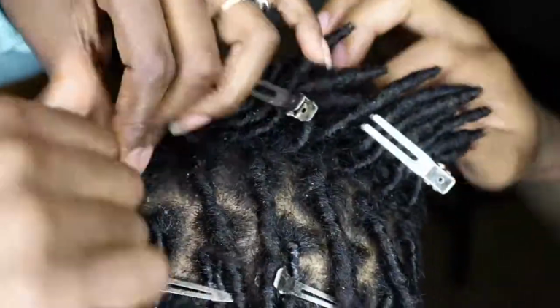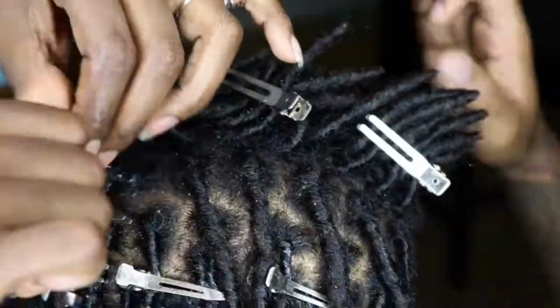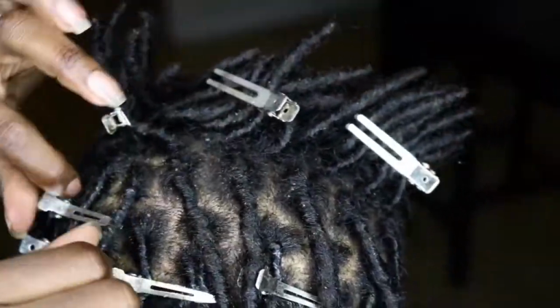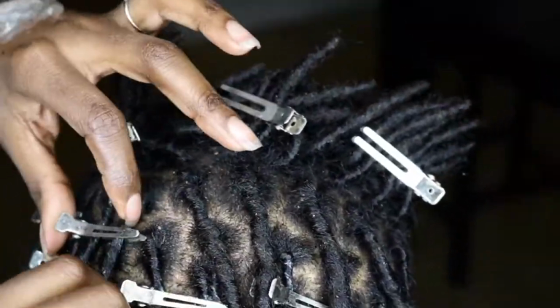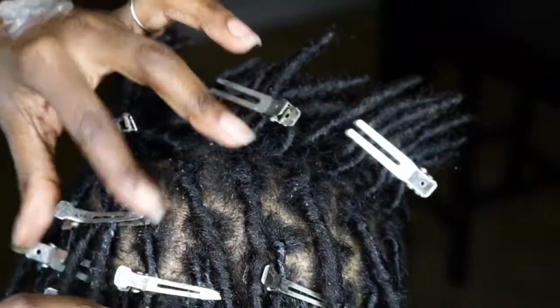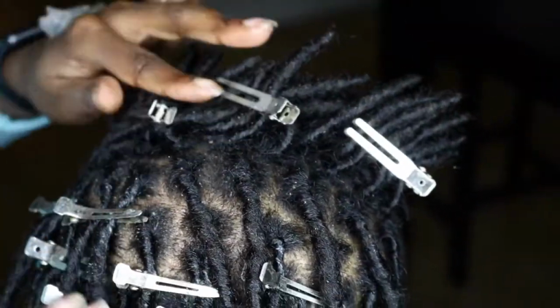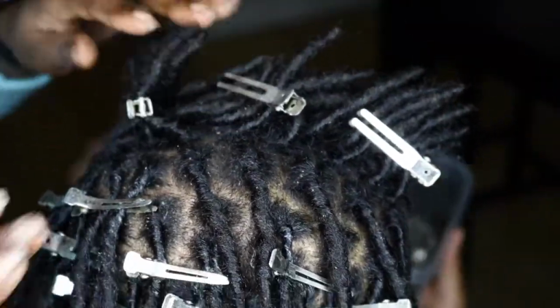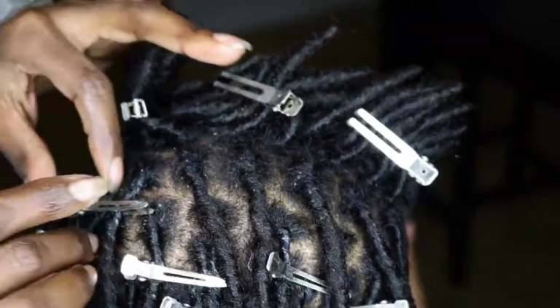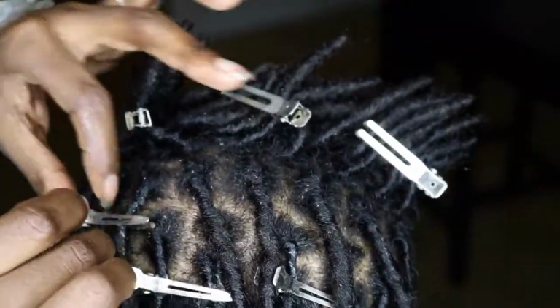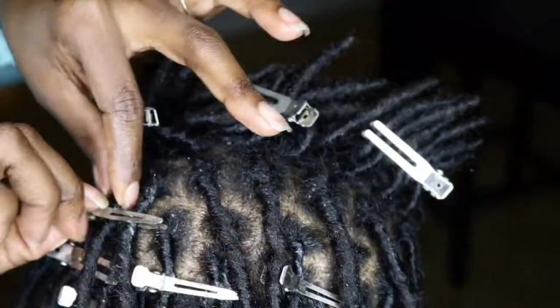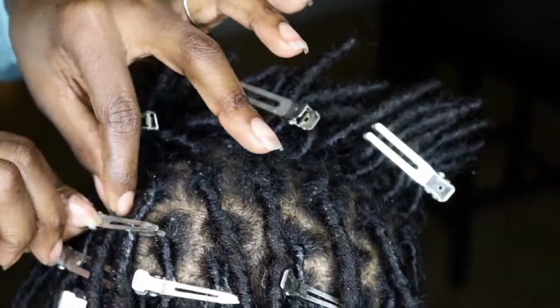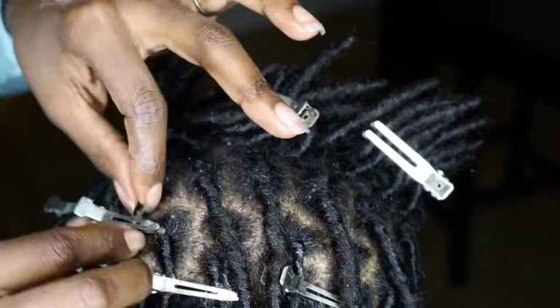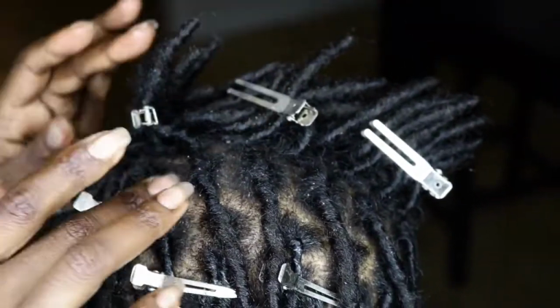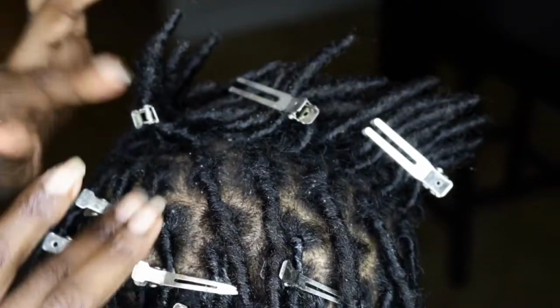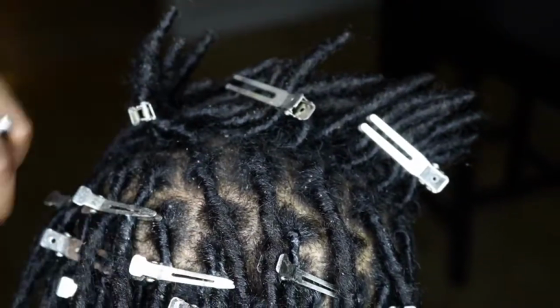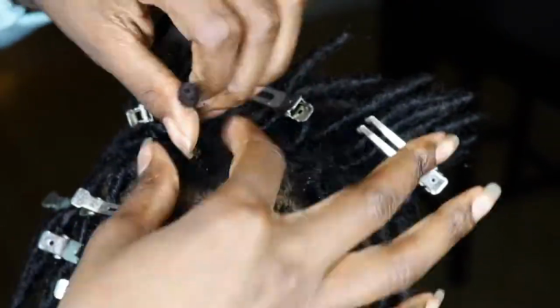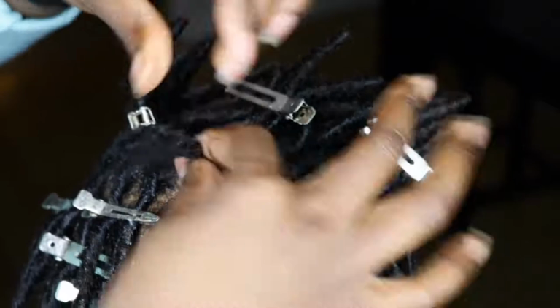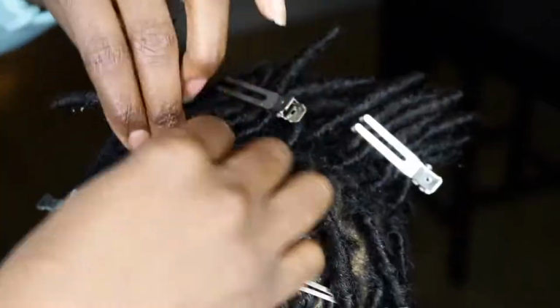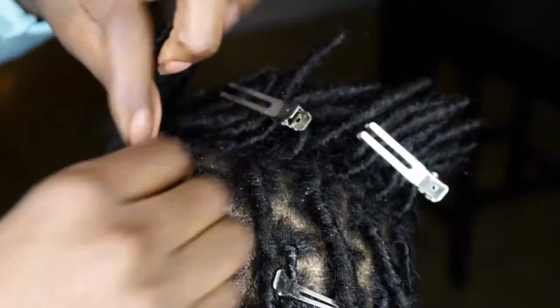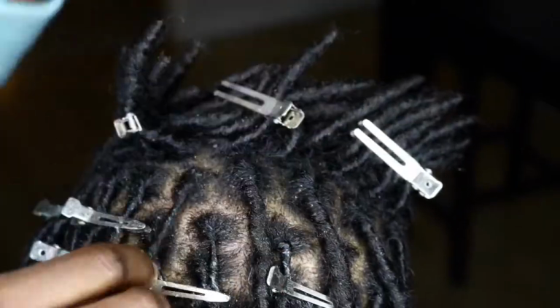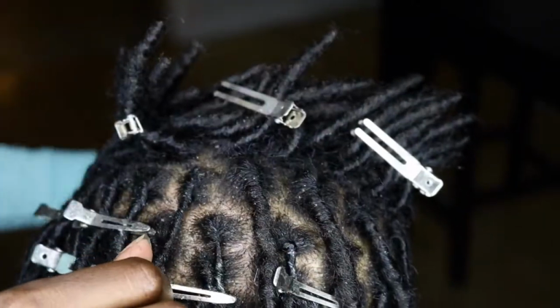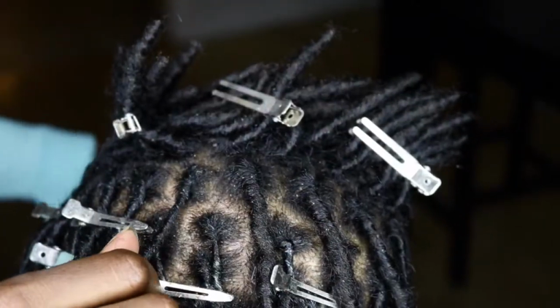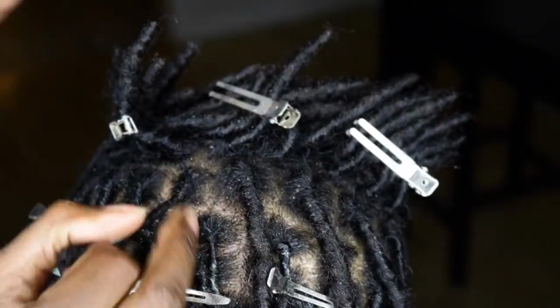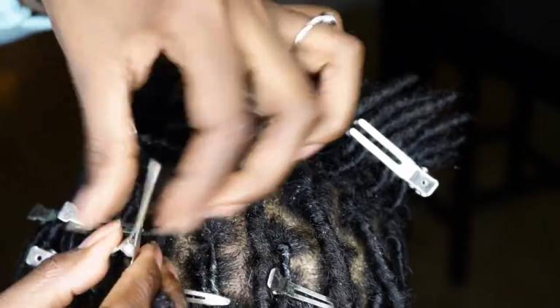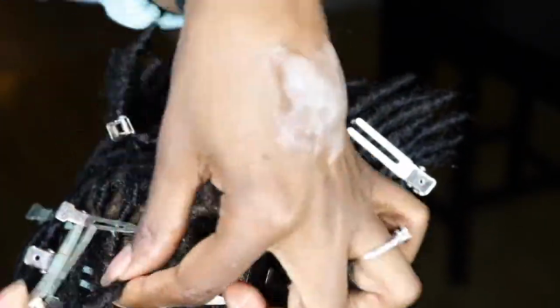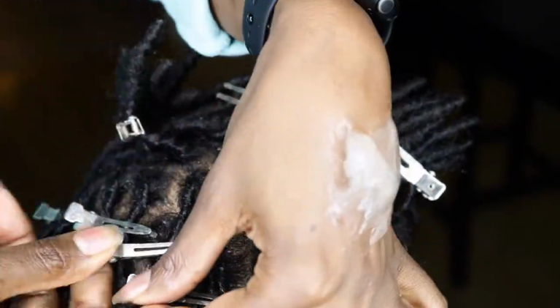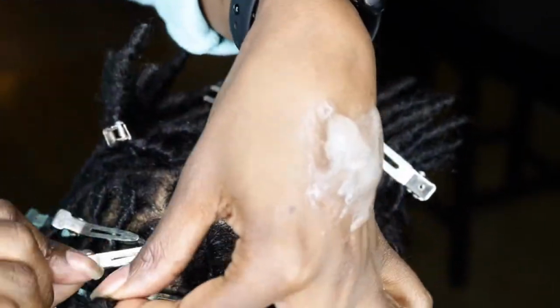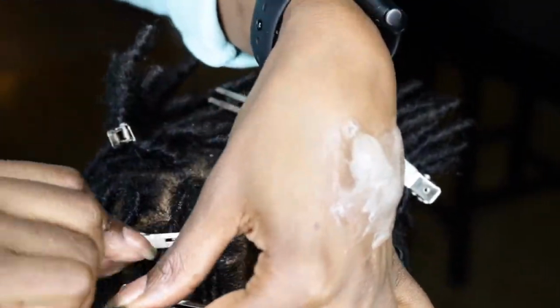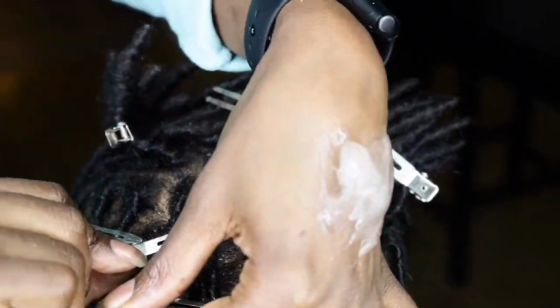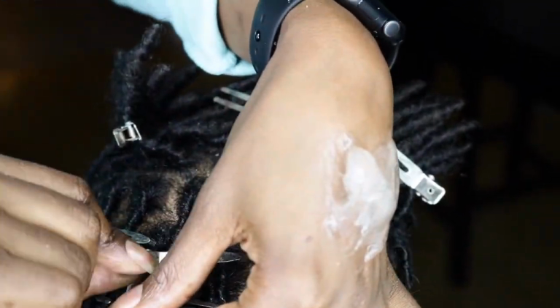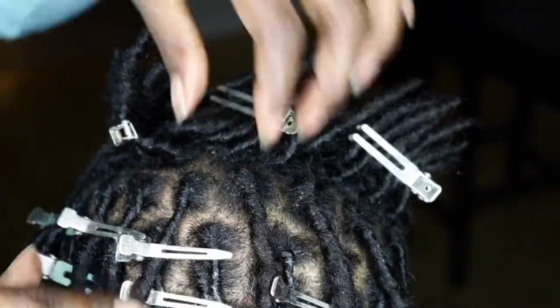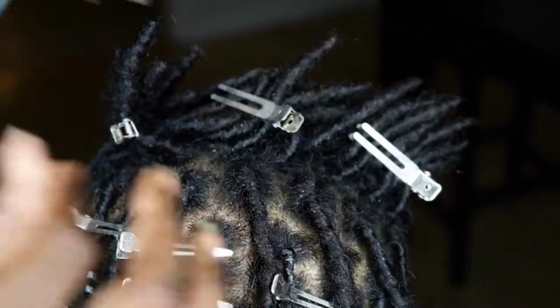Basically my process is to apply a bit of gel and twist, apply a clip to keep the dread in place, and repeat until you've gotten the whole head done.